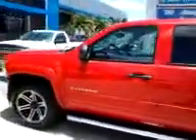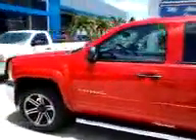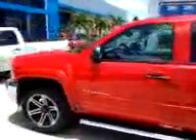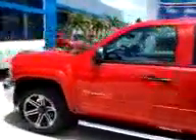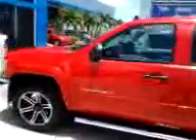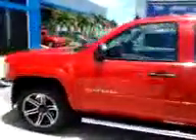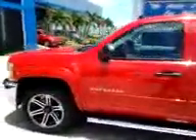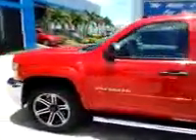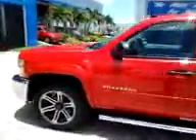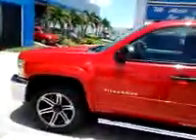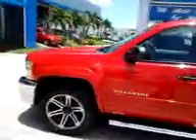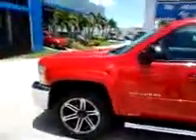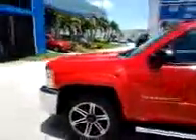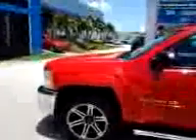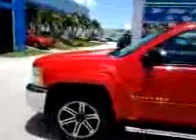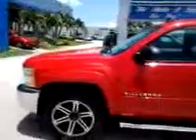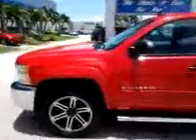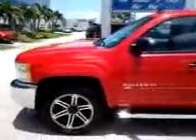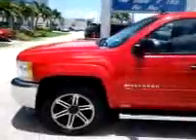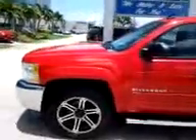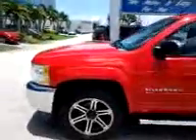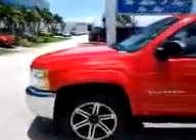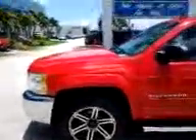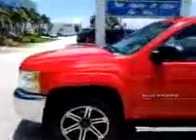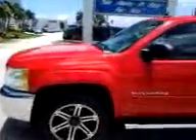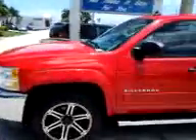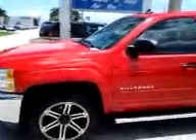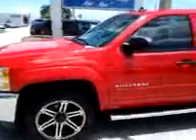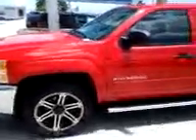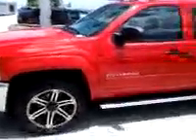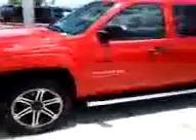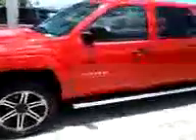Let me get yourself one here. Roger Dean Chevrolet, from your boy Alex Flores. Oh yes.